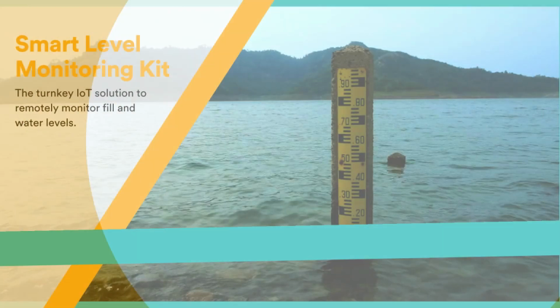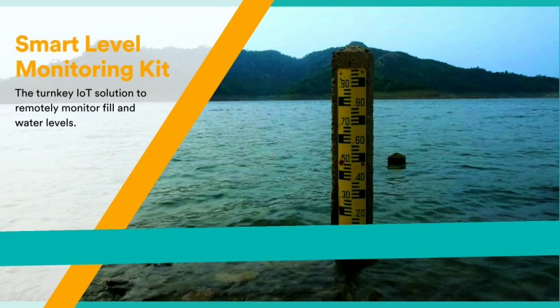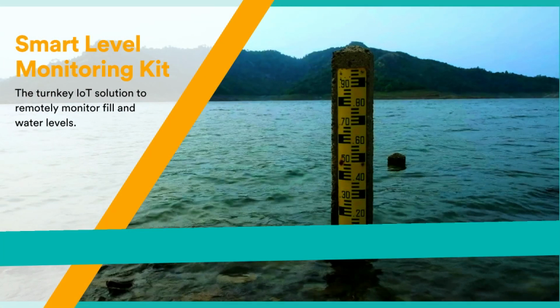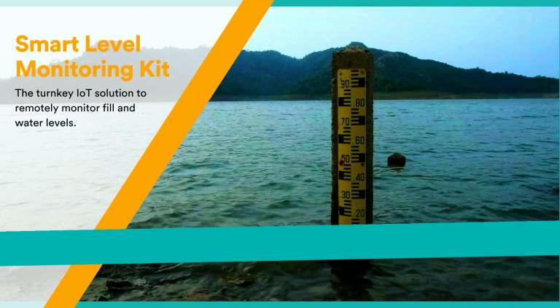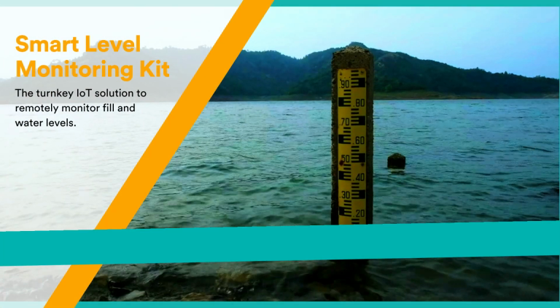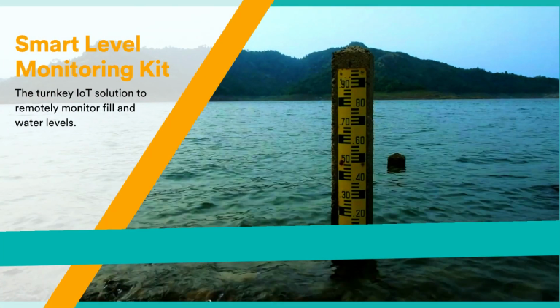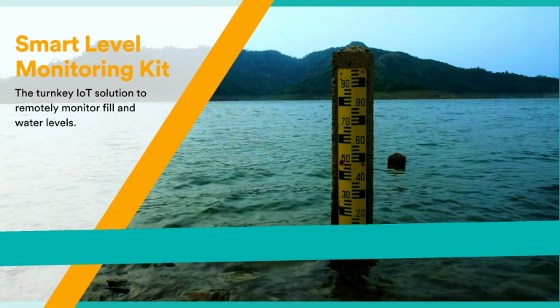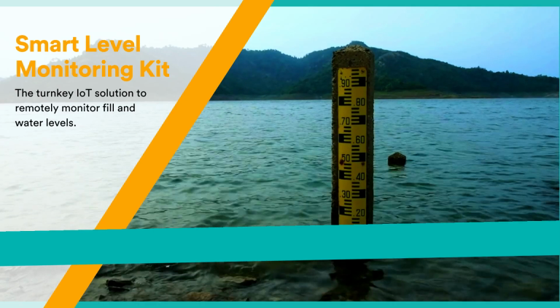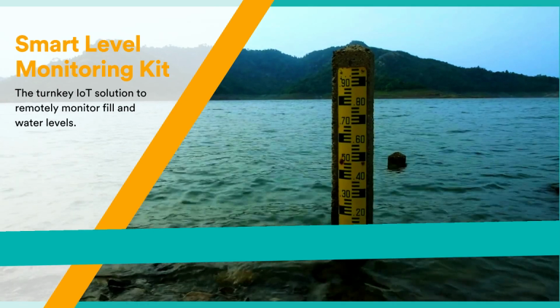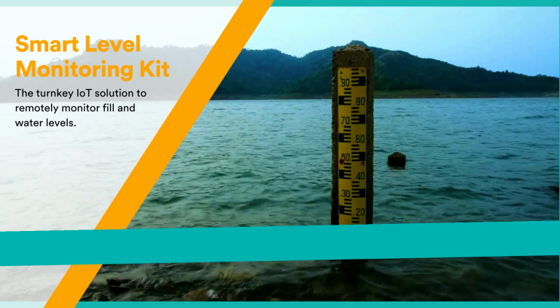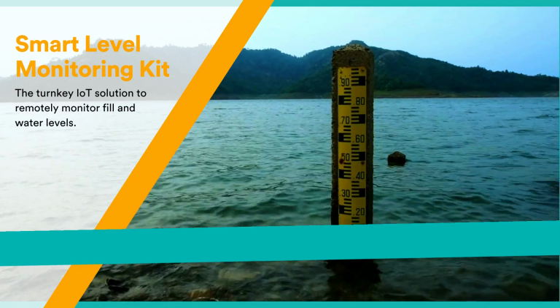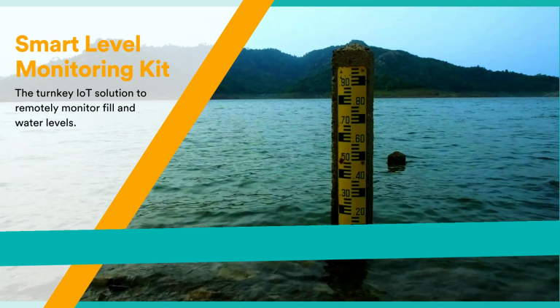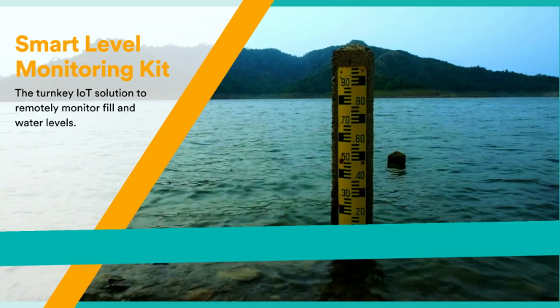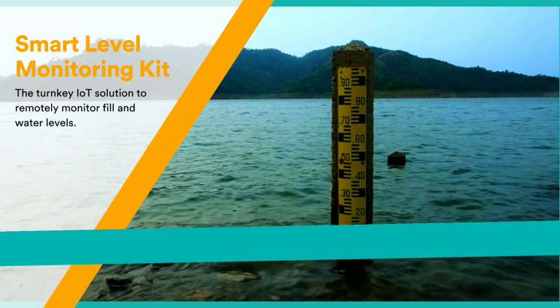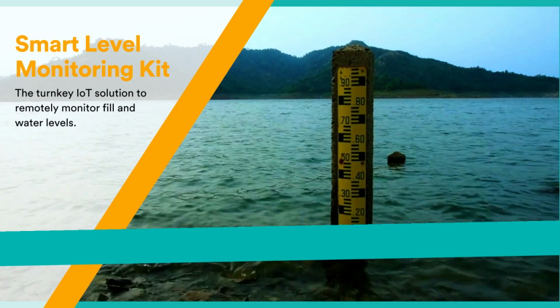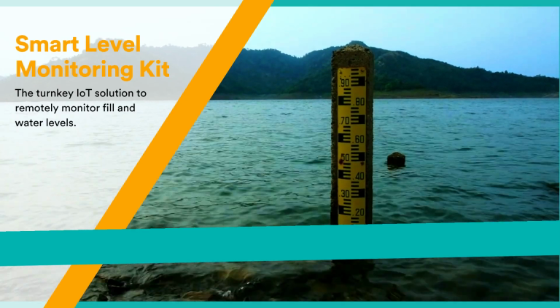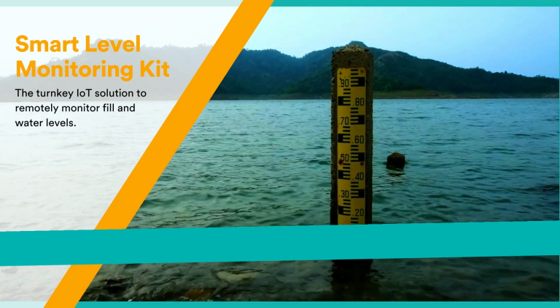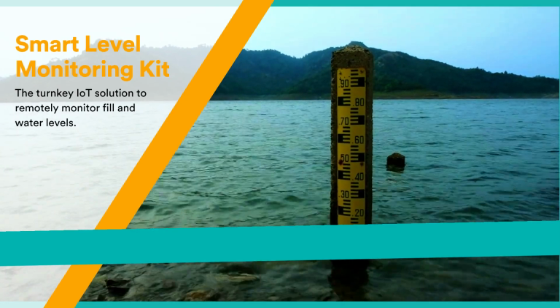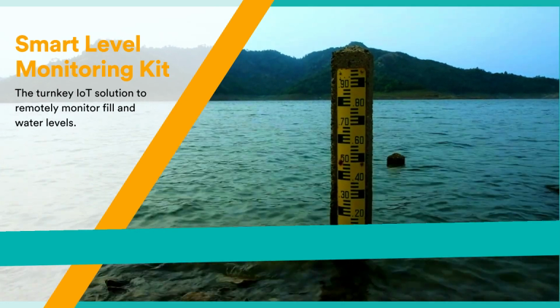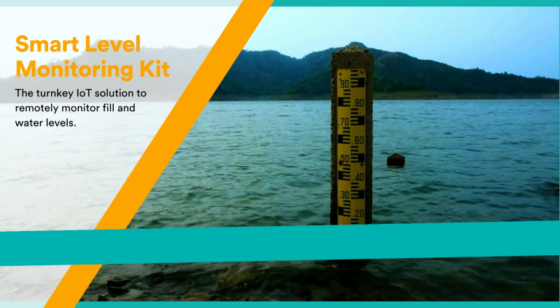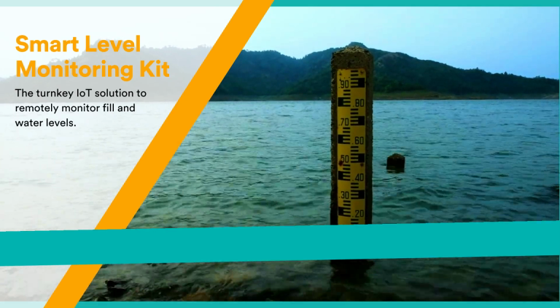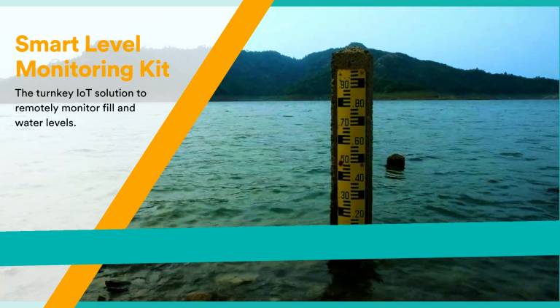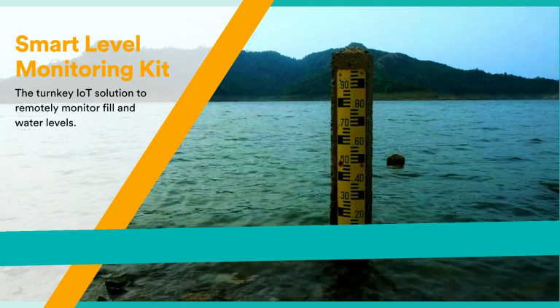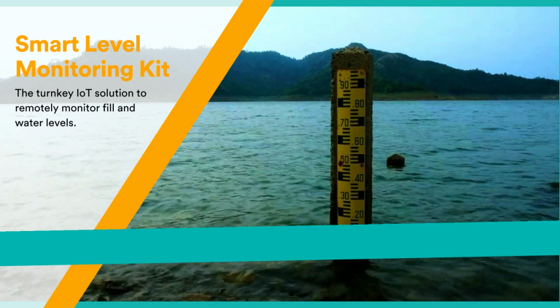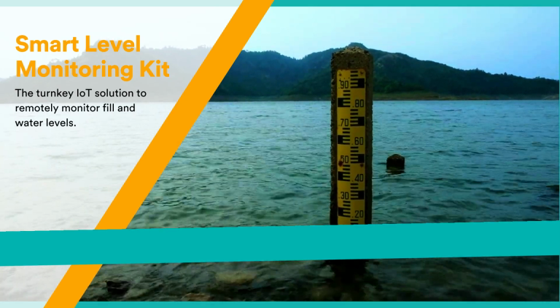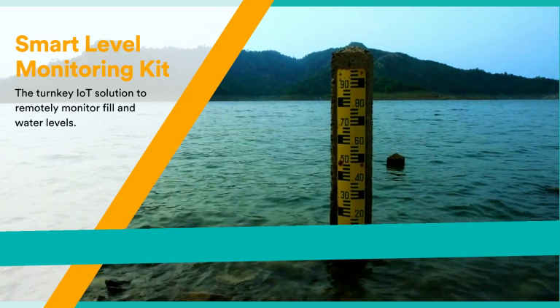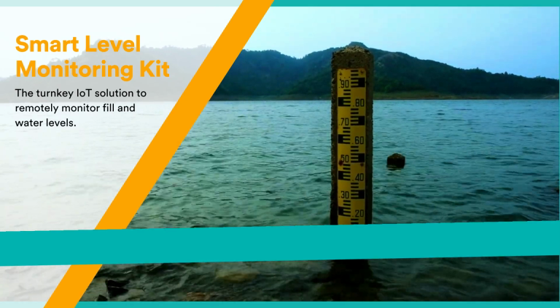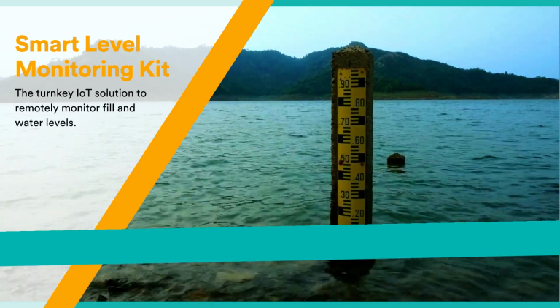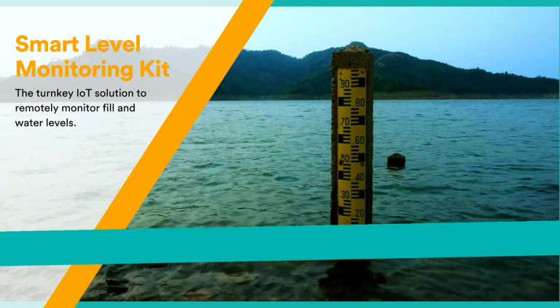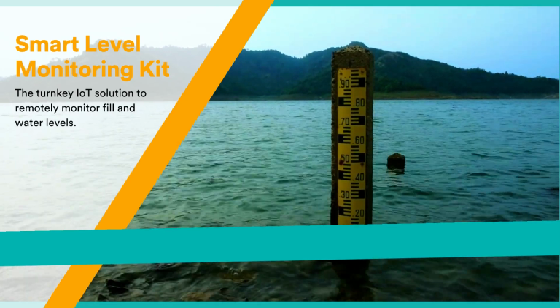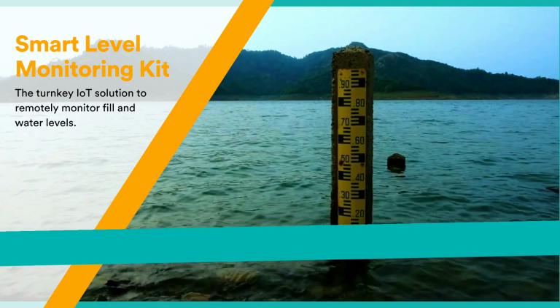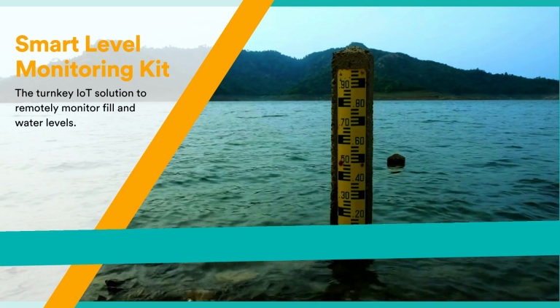Smart Level Monitoring Kit: the turnkey IoT solution to remotely monitor fill and water levels.